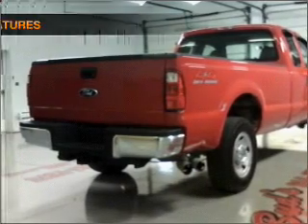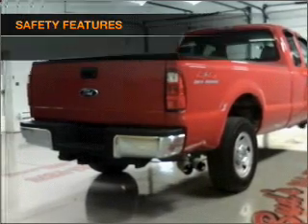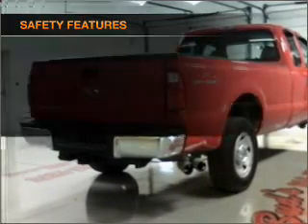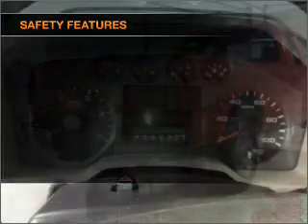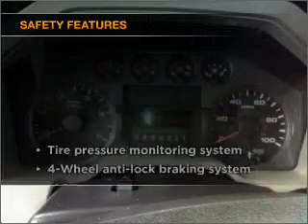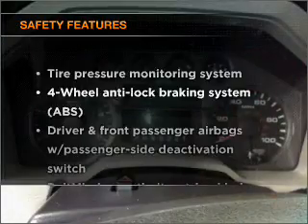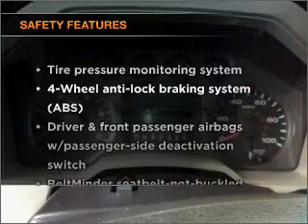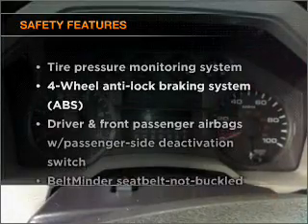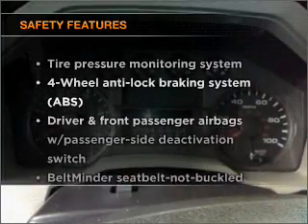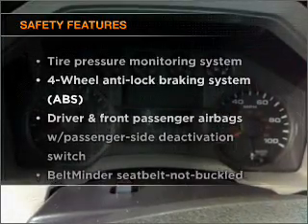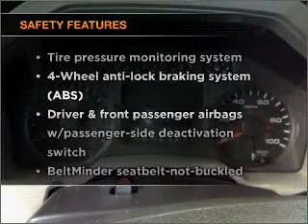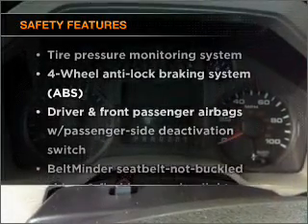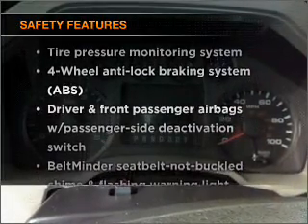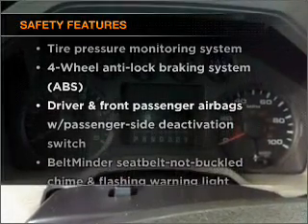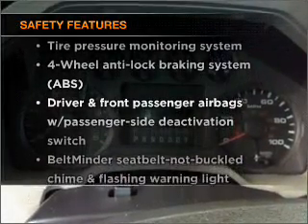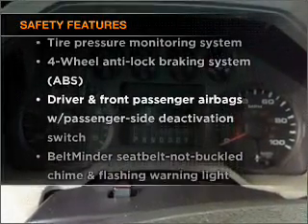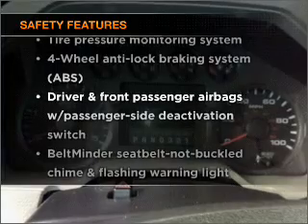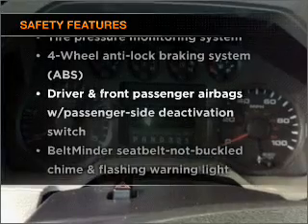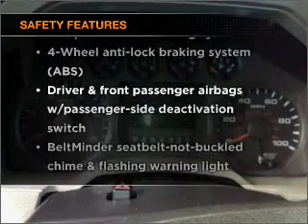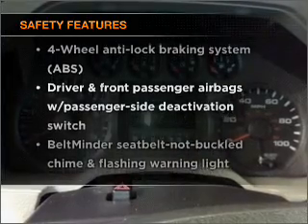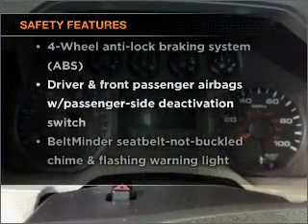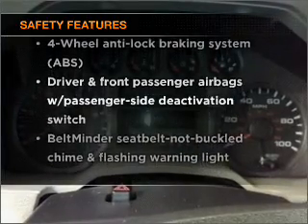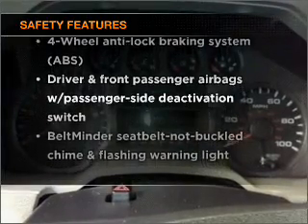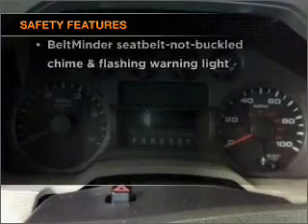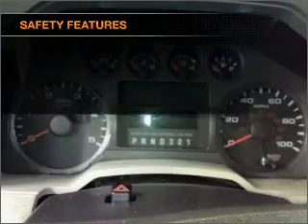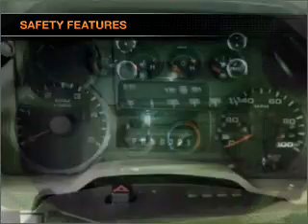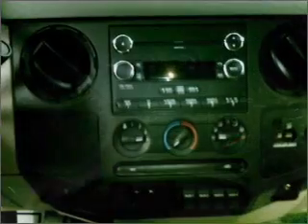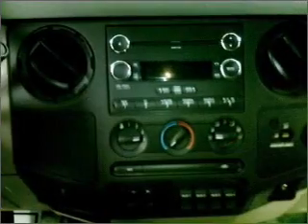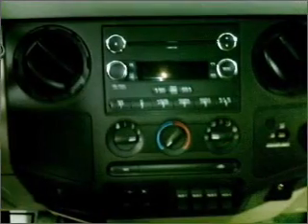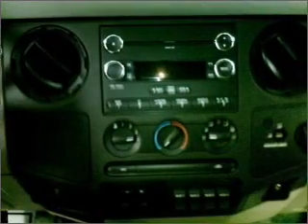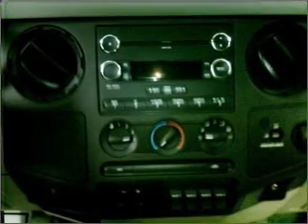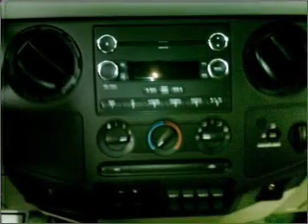If safety is a high priority, rest assured knowing that these top safety components are included. Passenger airbag.